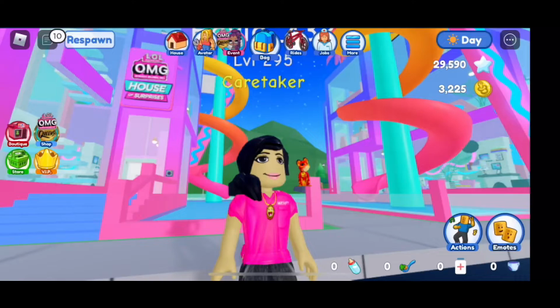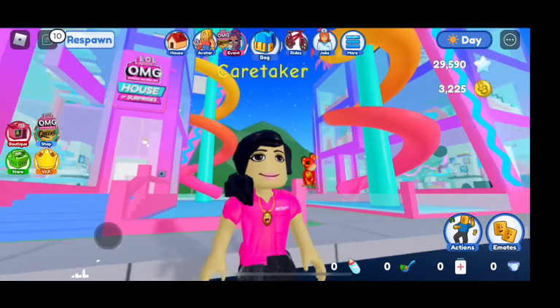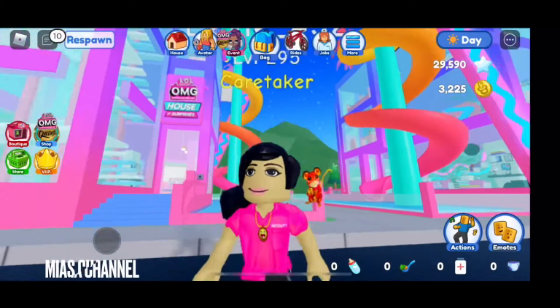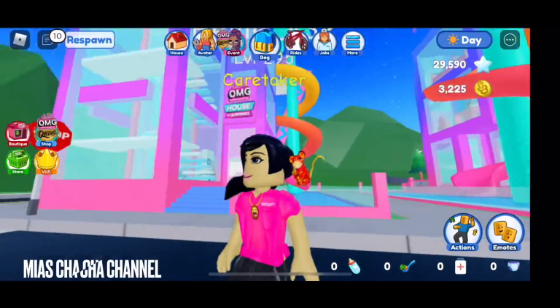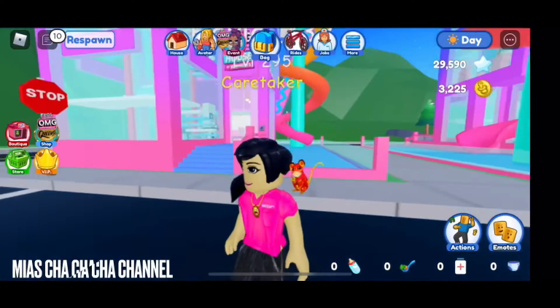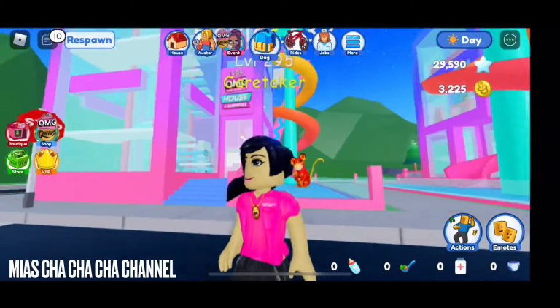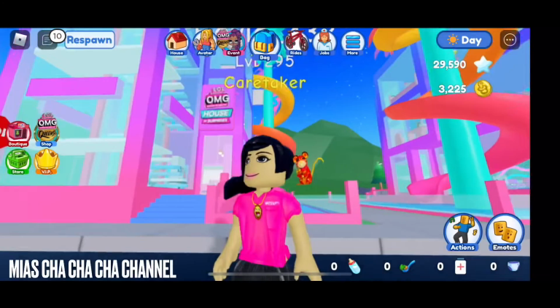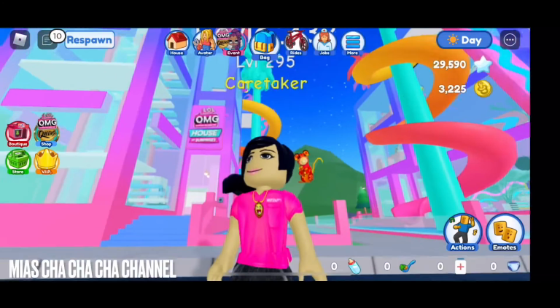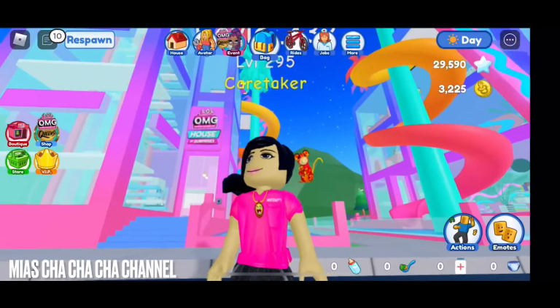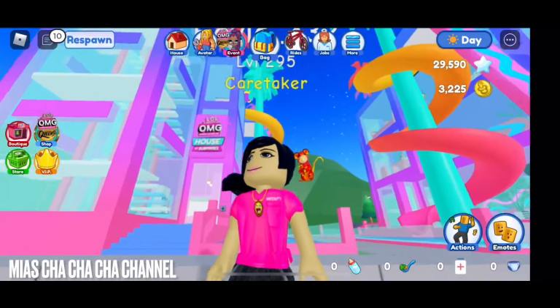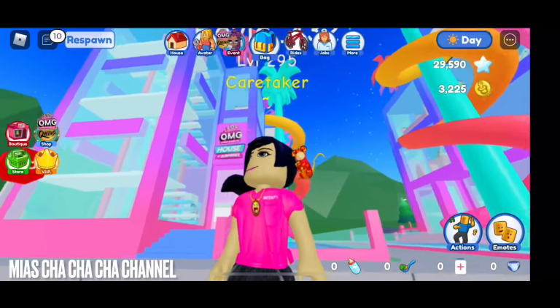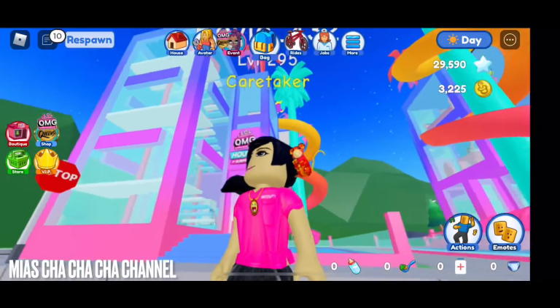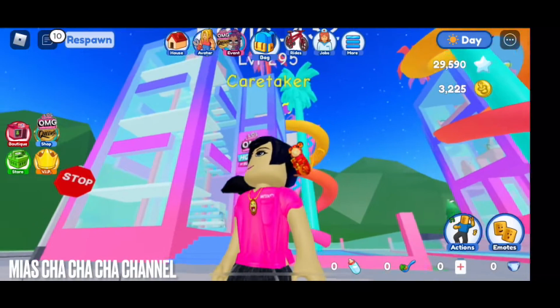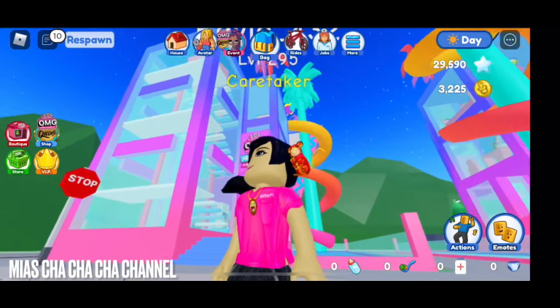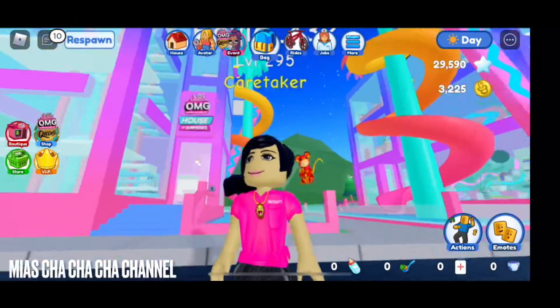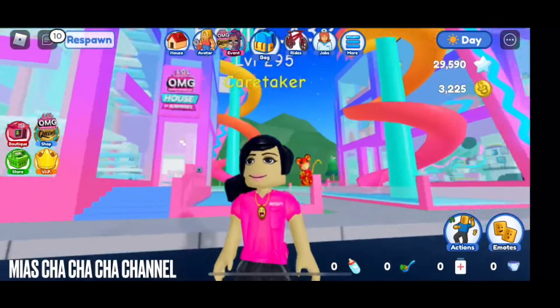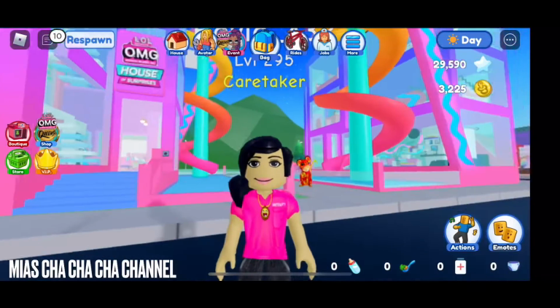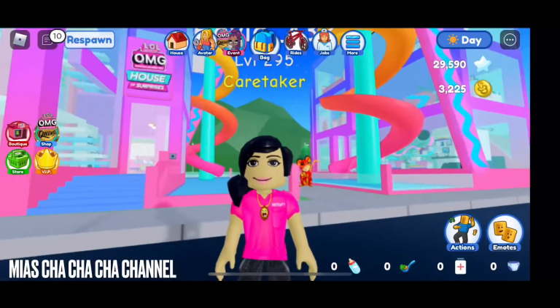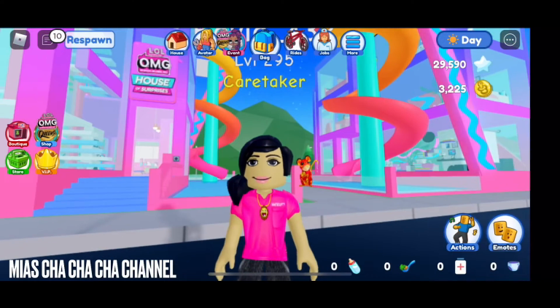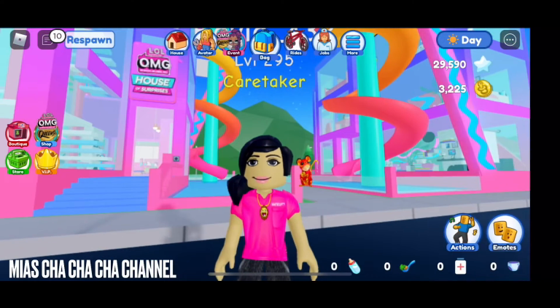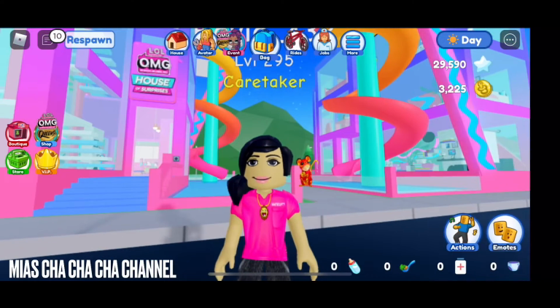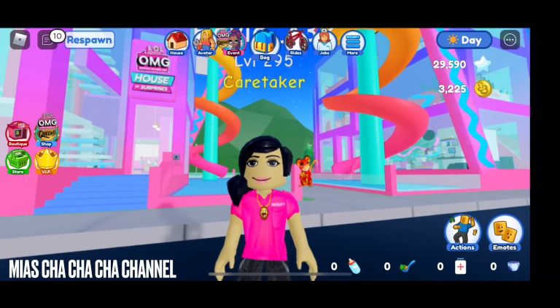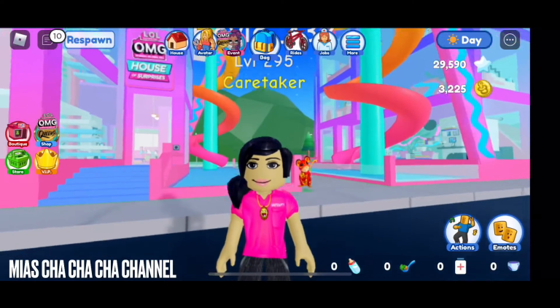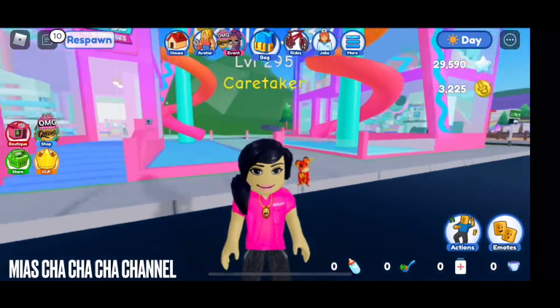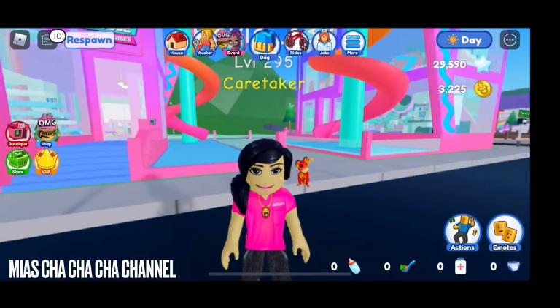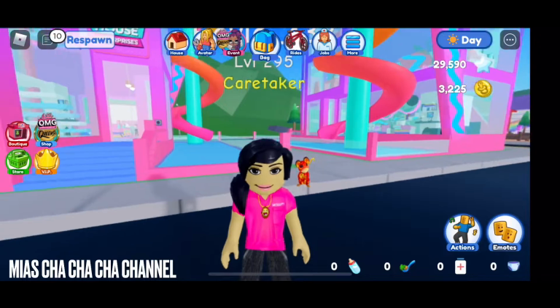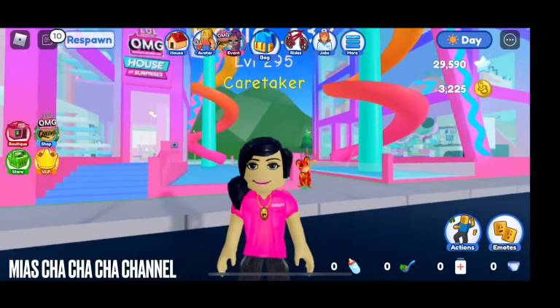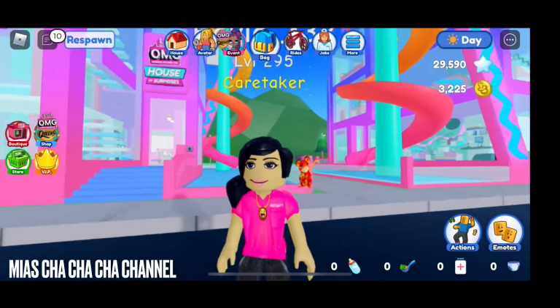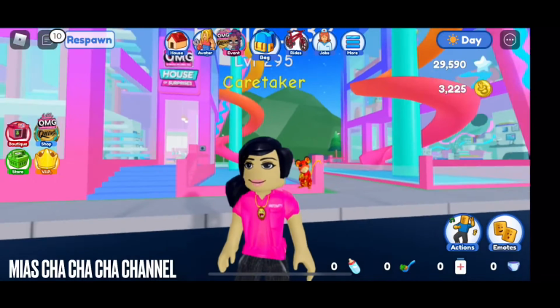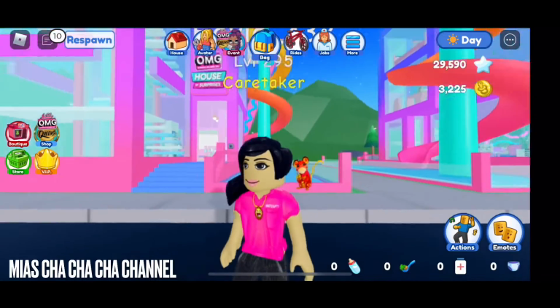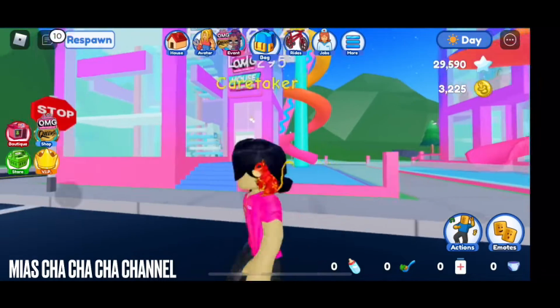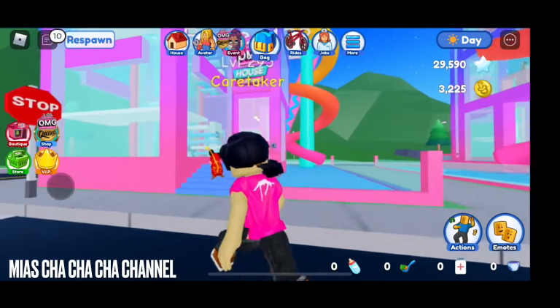Hi guys, I'm back to my channel. Today I'm going to give you a tour on my LOL OMG house. Let's go!